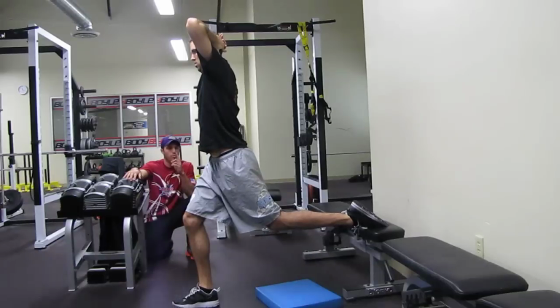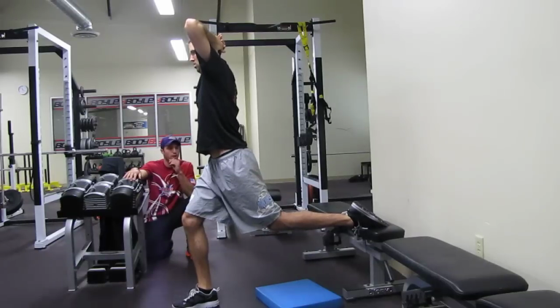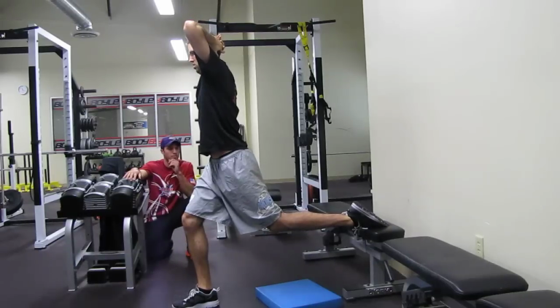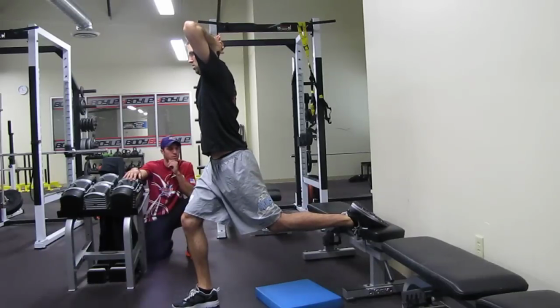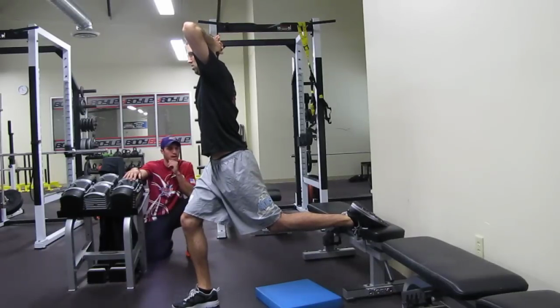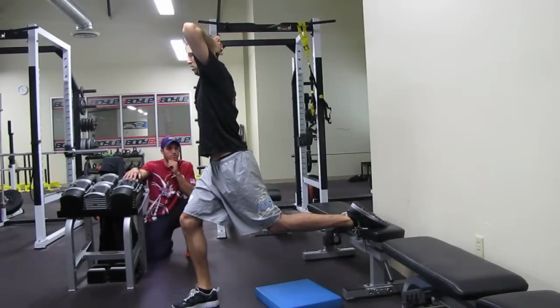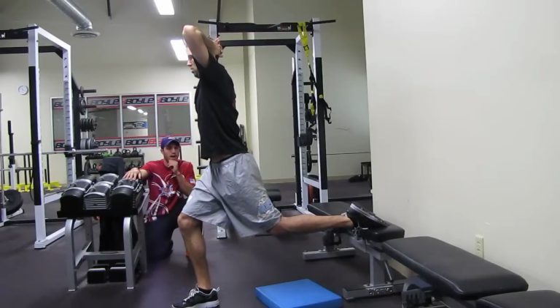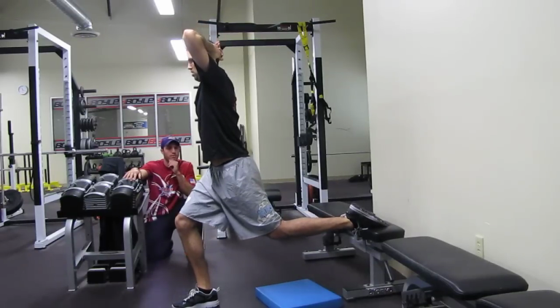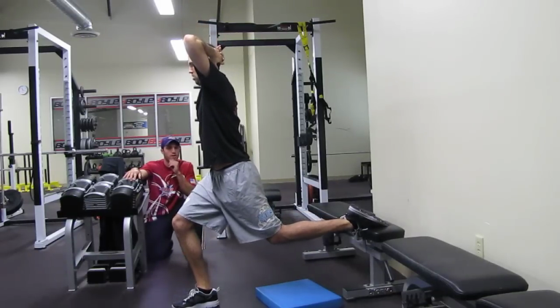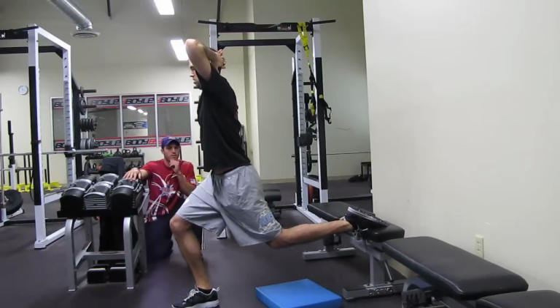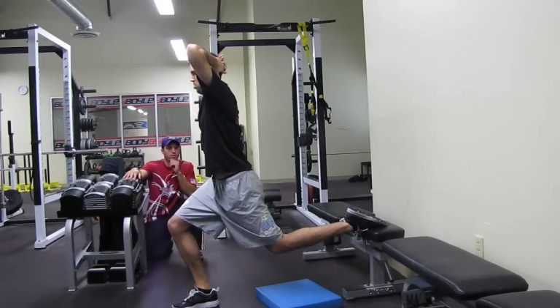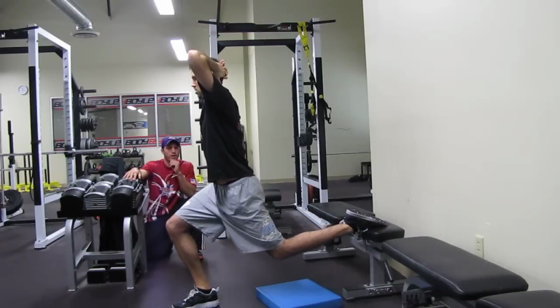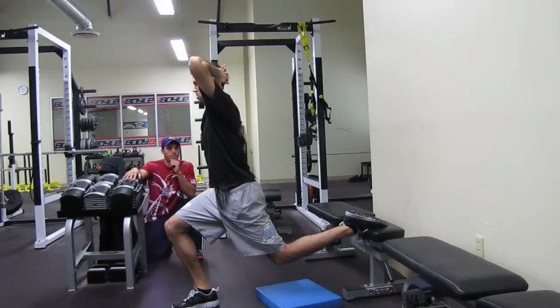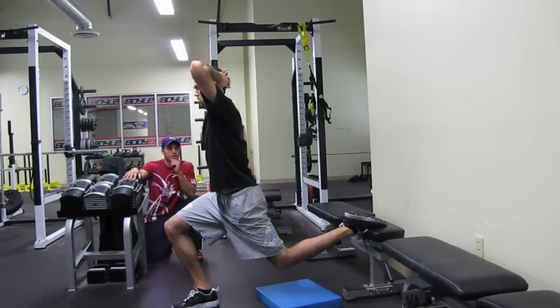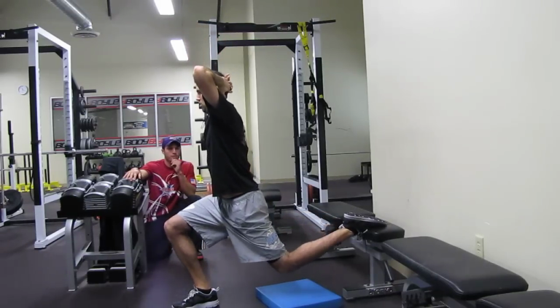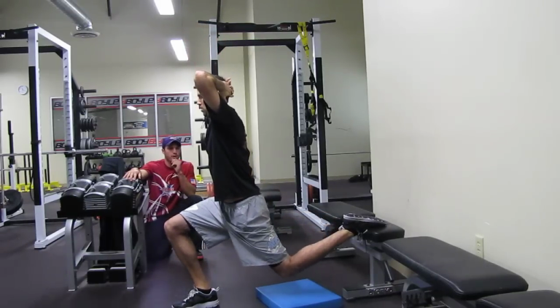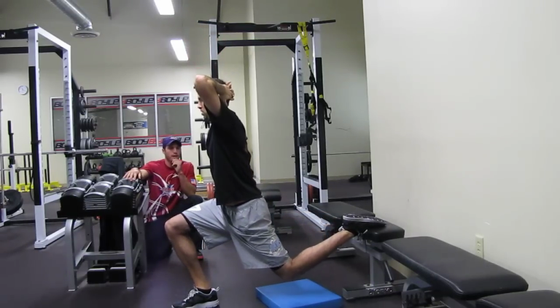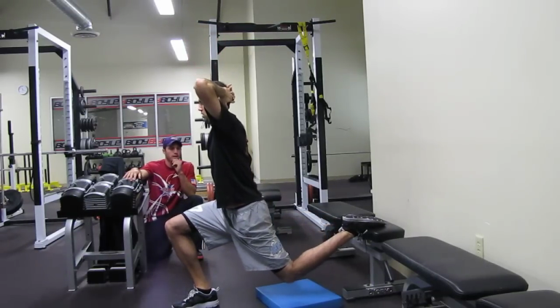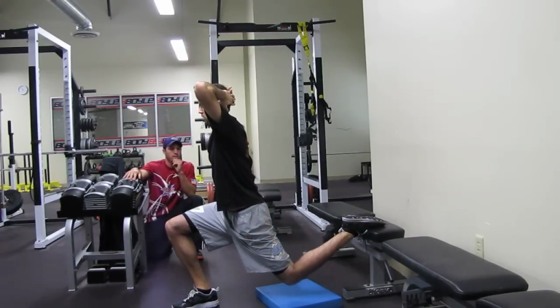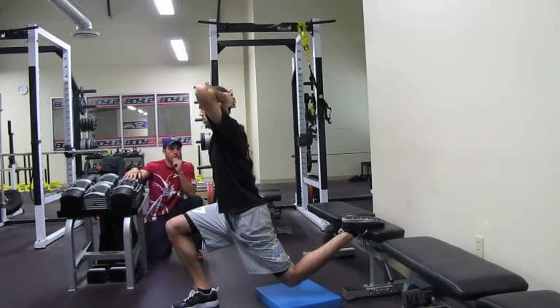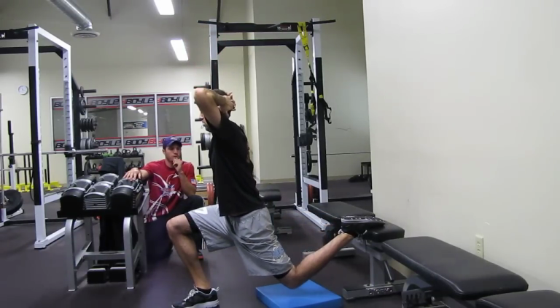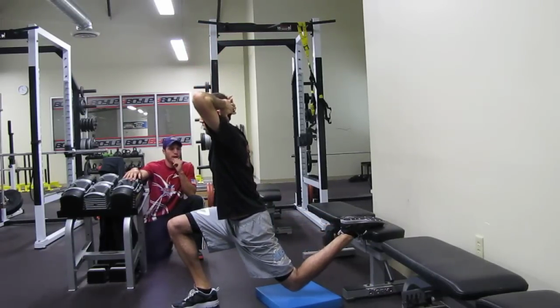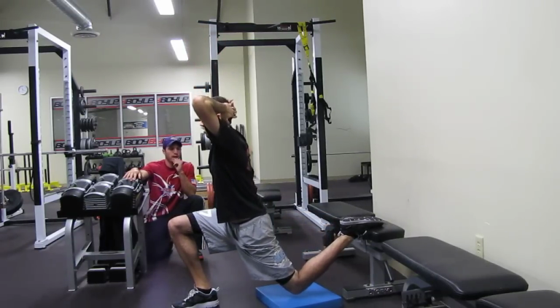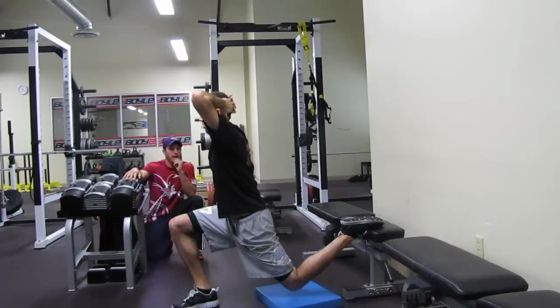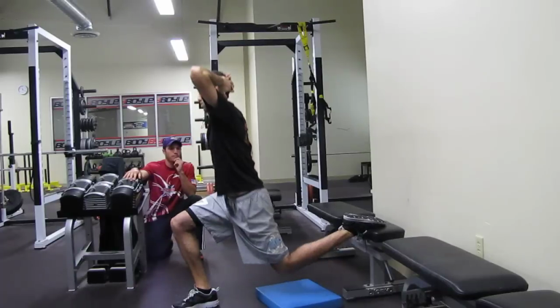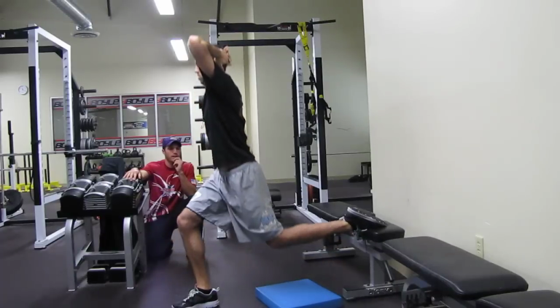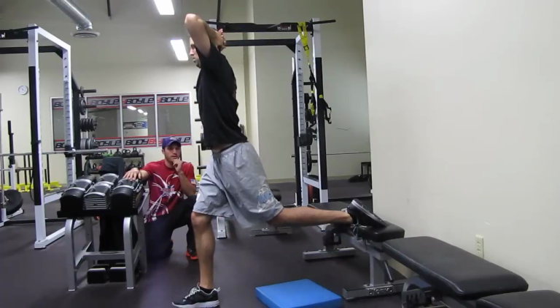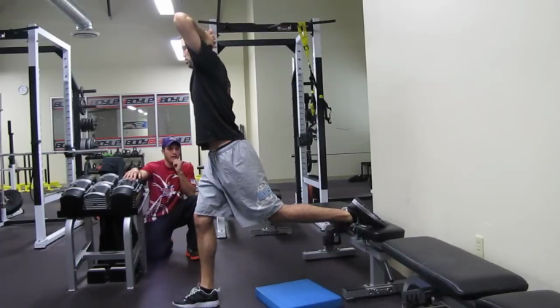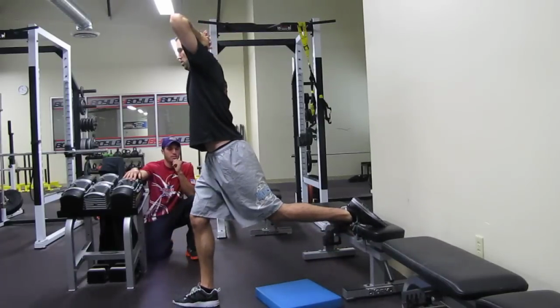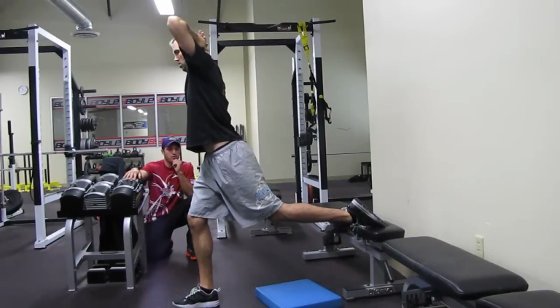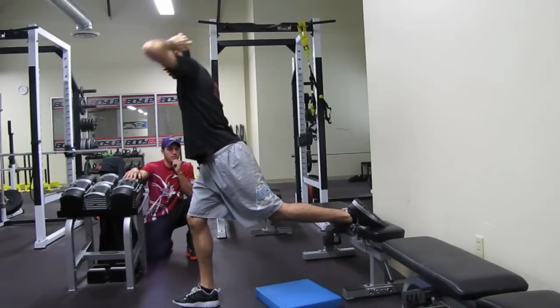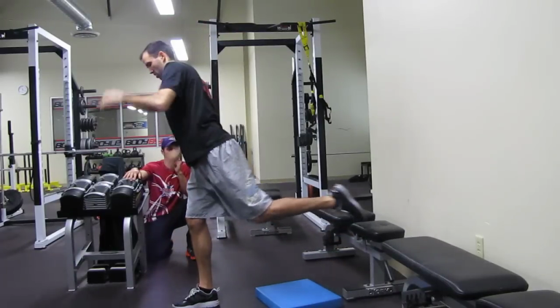Good. One more rep. Notice his sides — five, four, three, two, and up. And then he dismounts, switches sides.